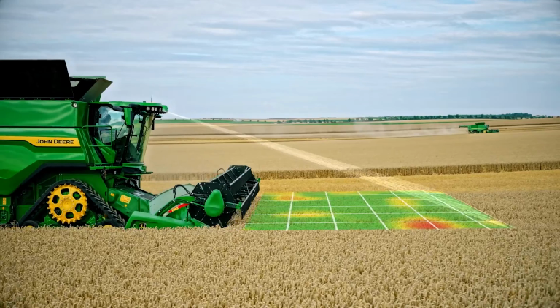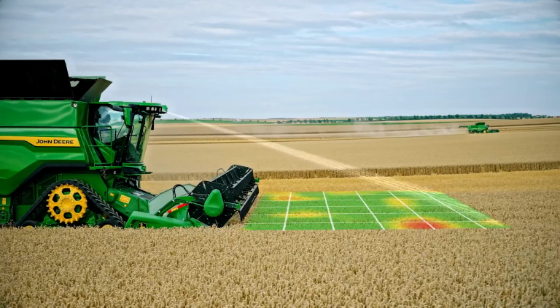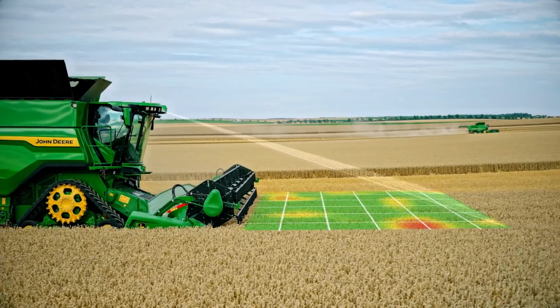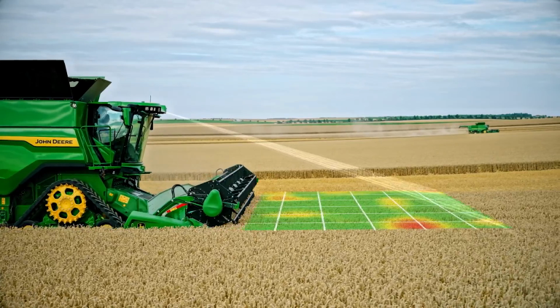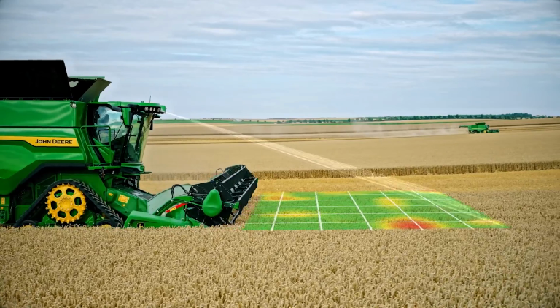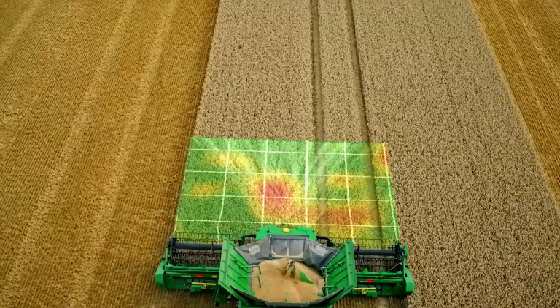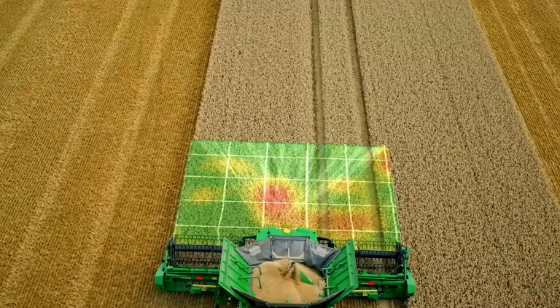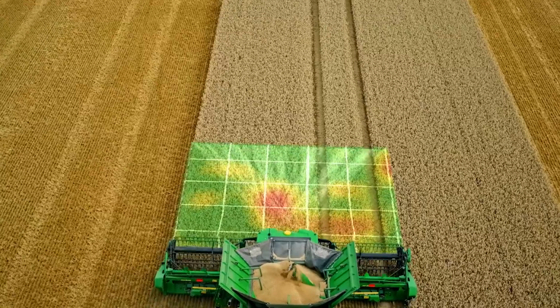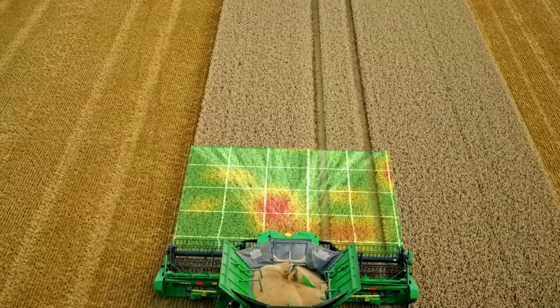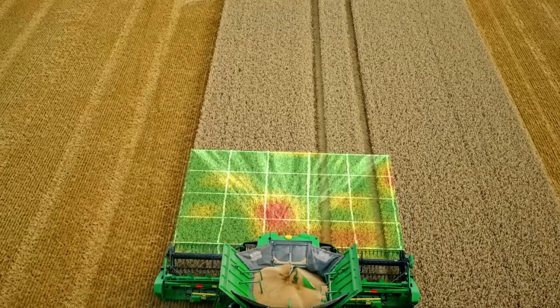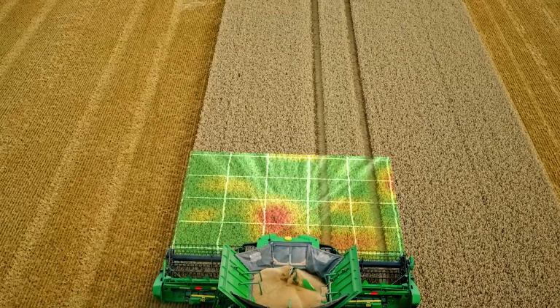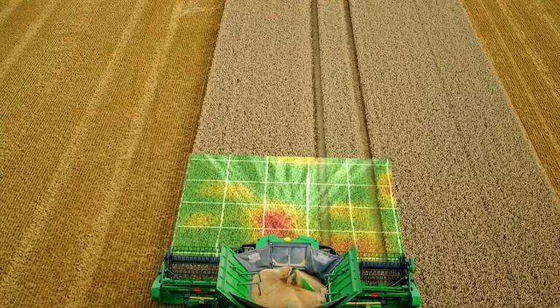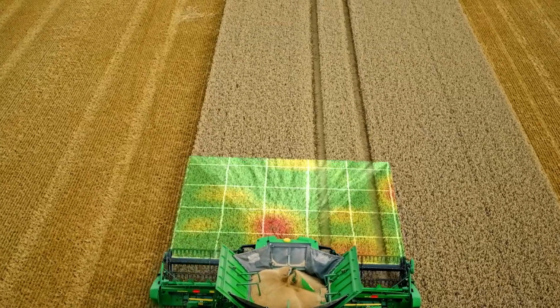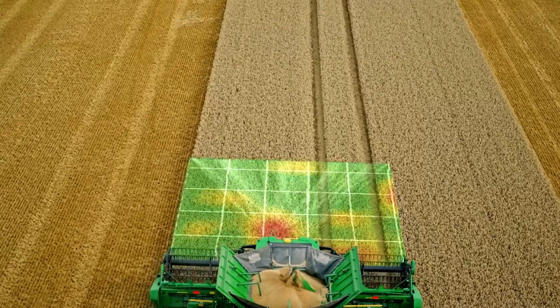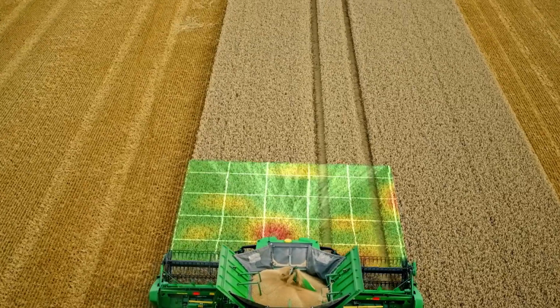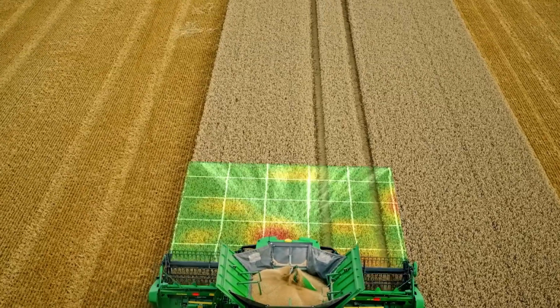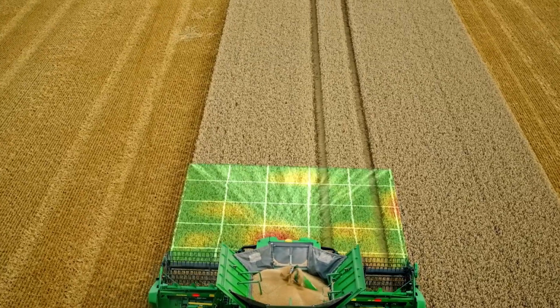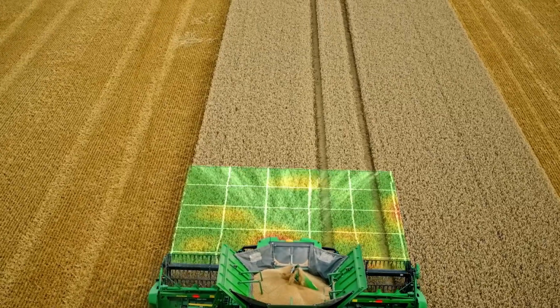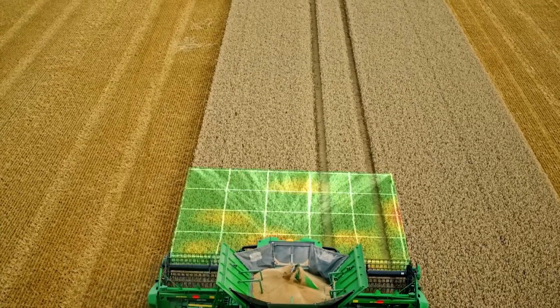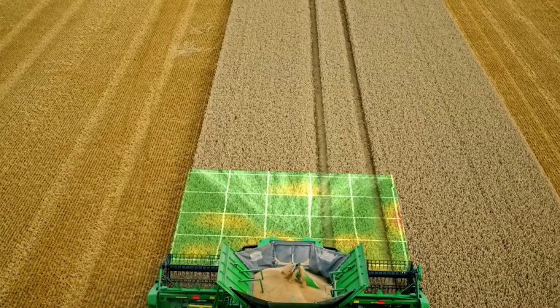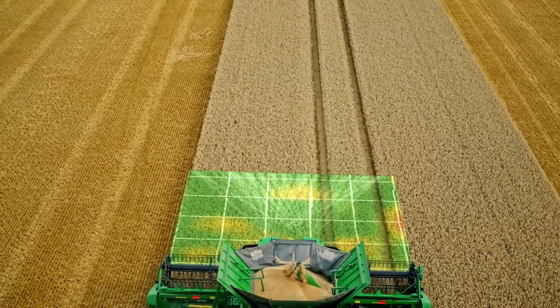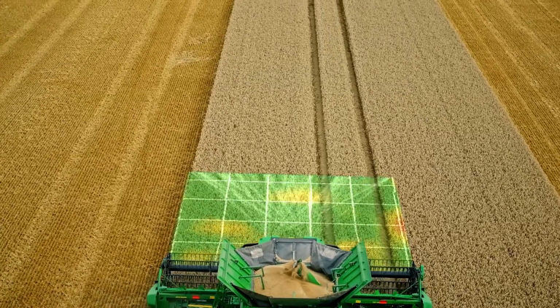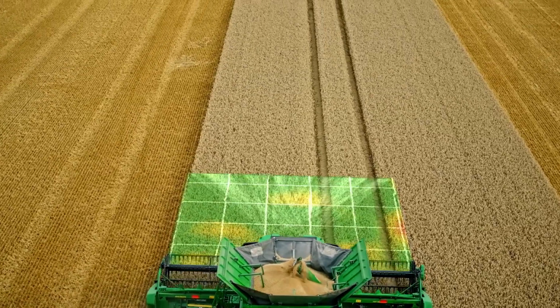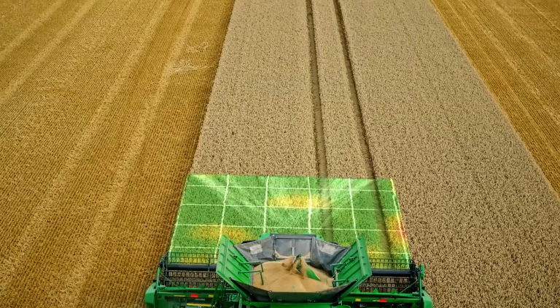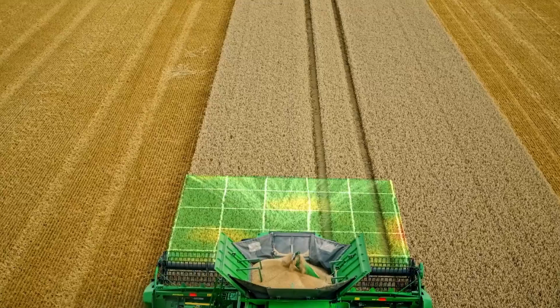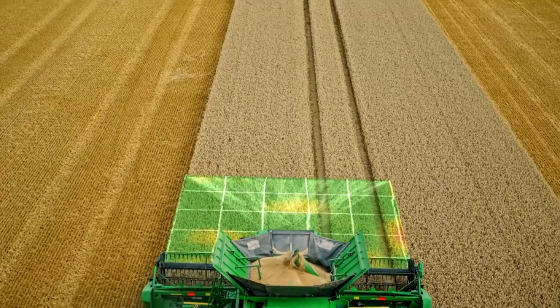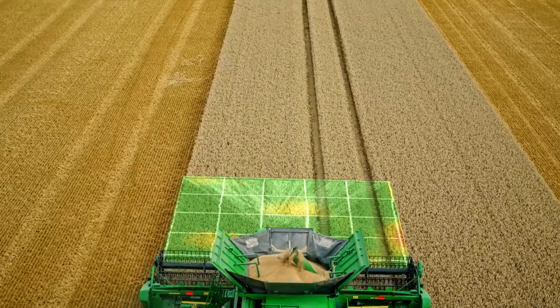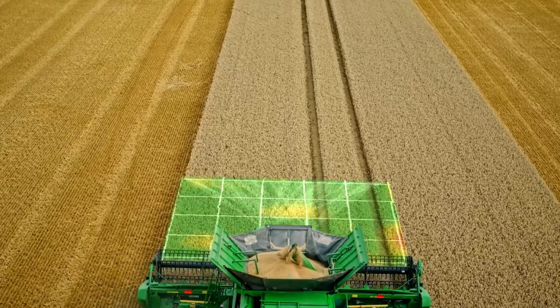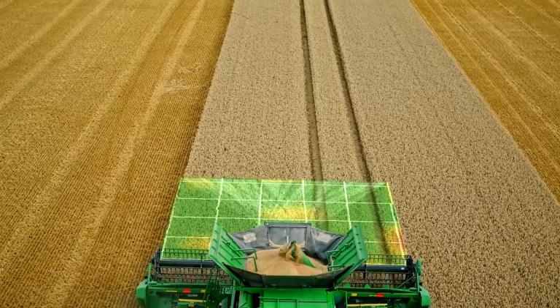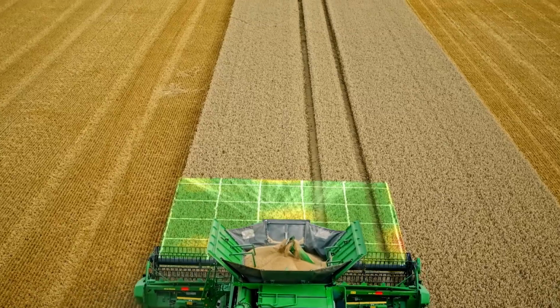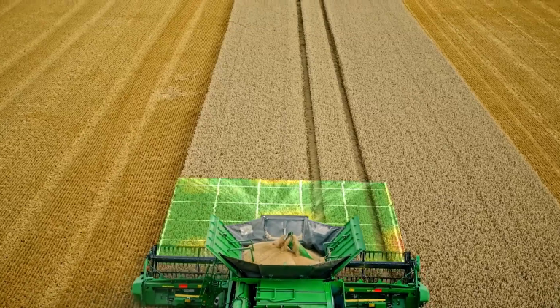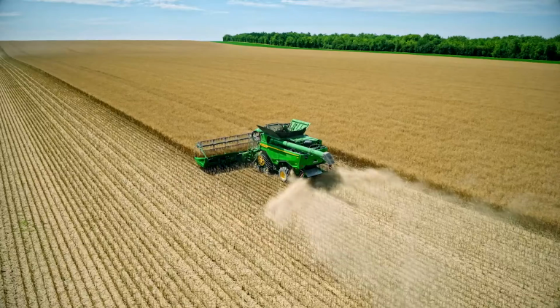This maximizes the capacity of the Combine, delivering reliable harvesting productivity, whatever the conditions.